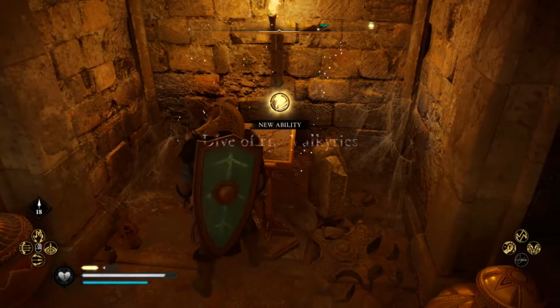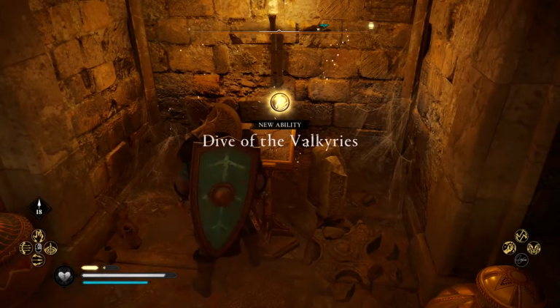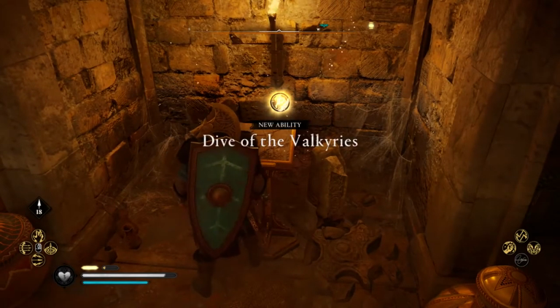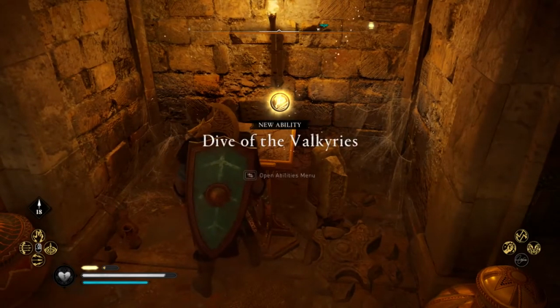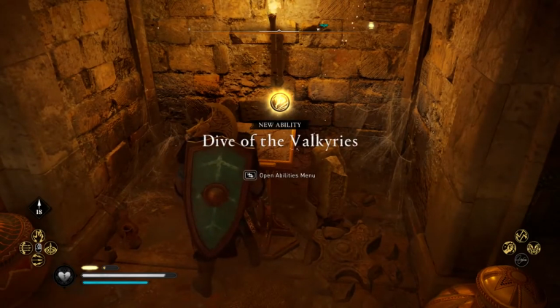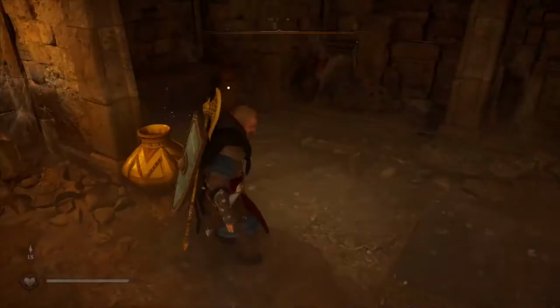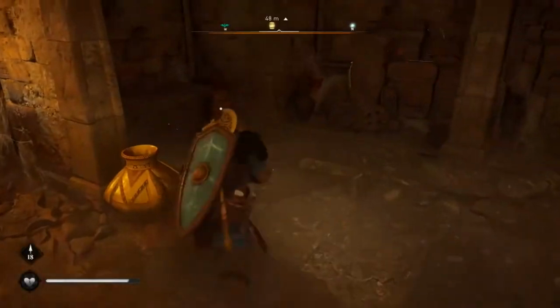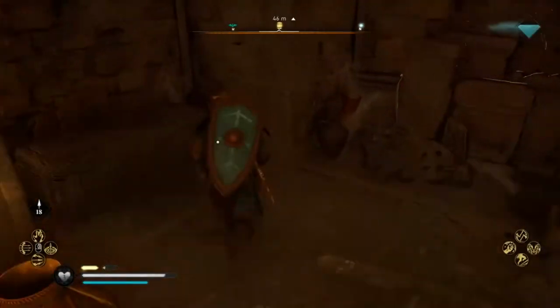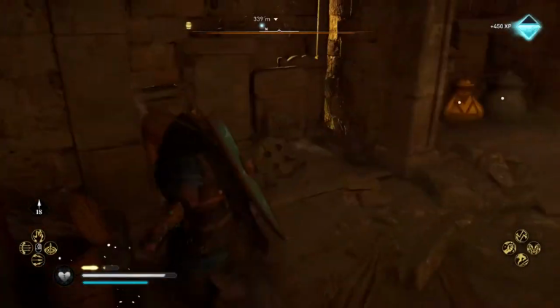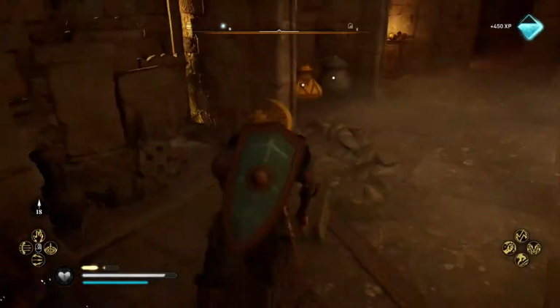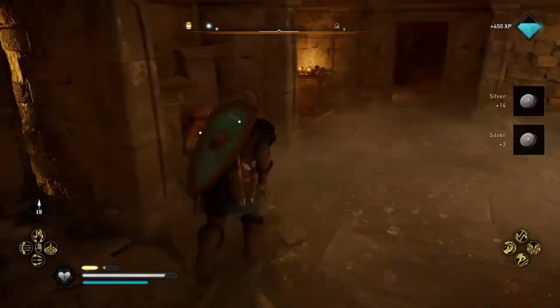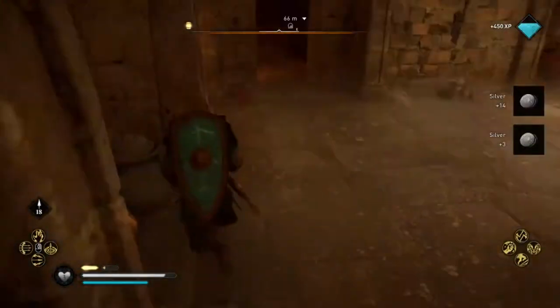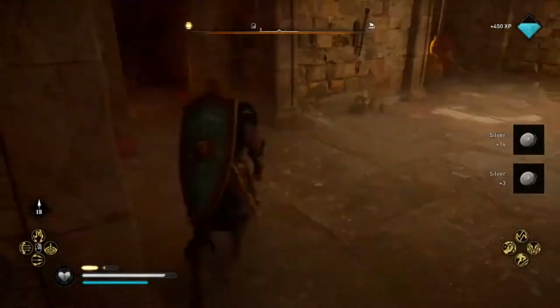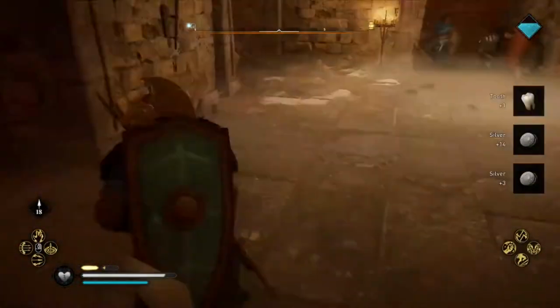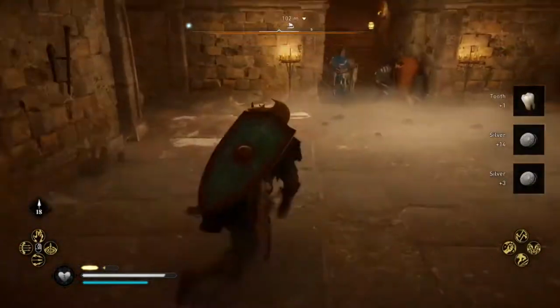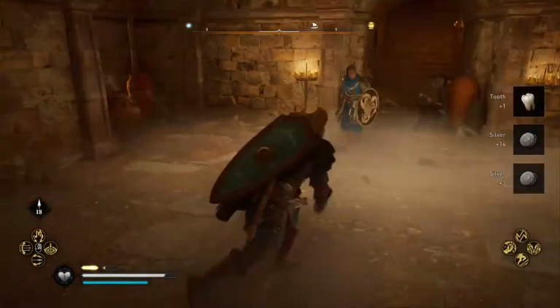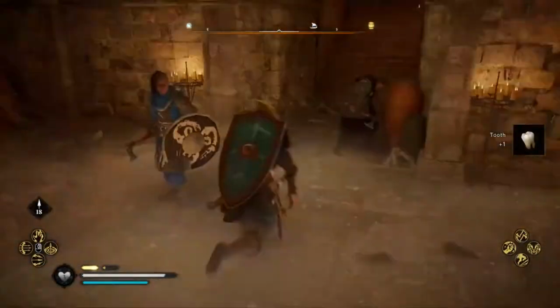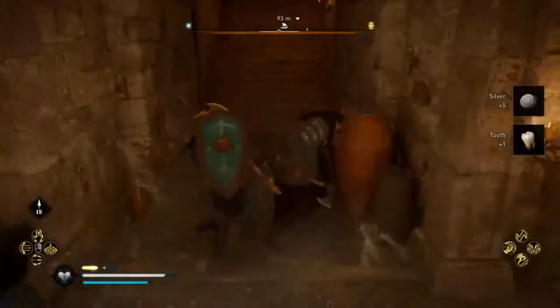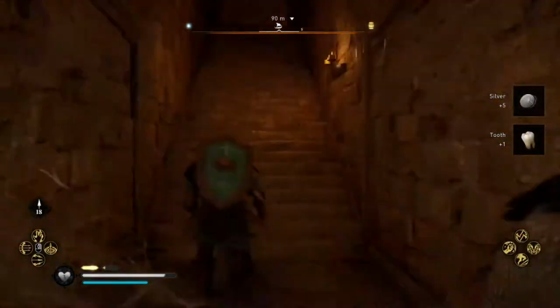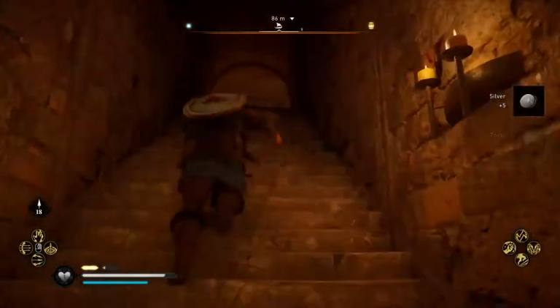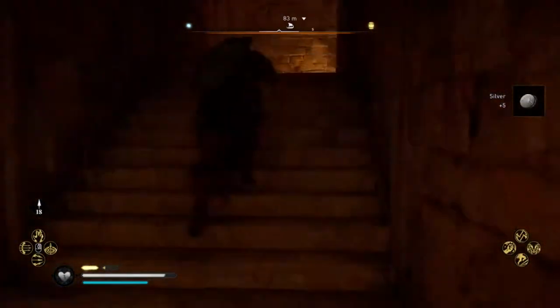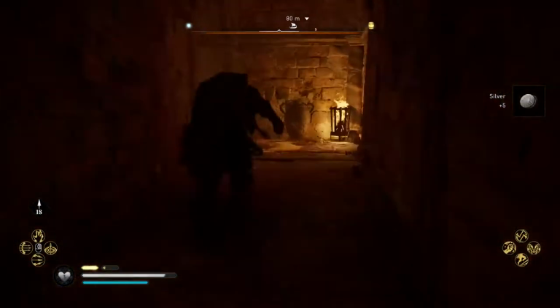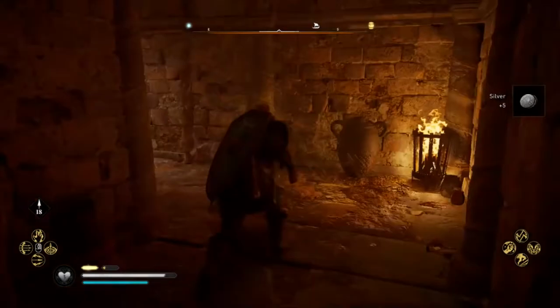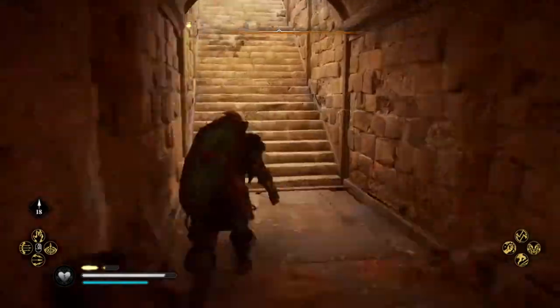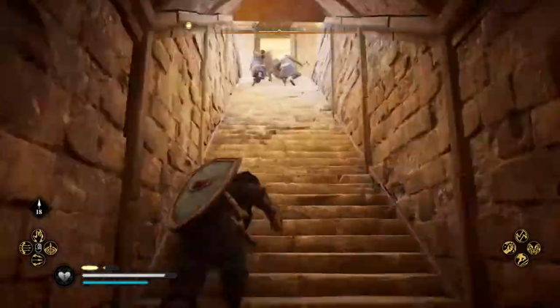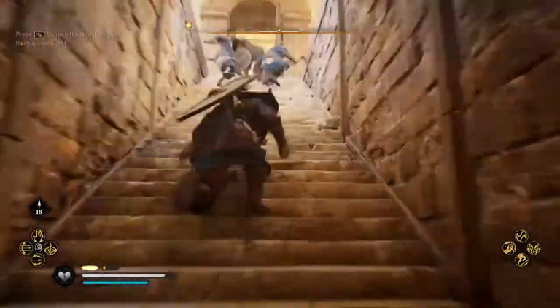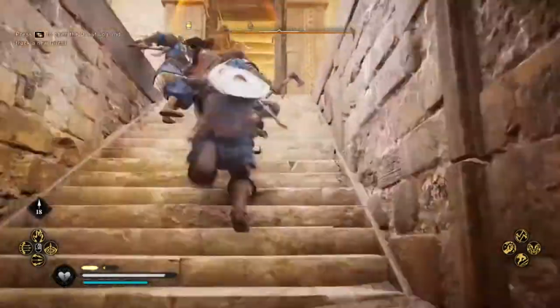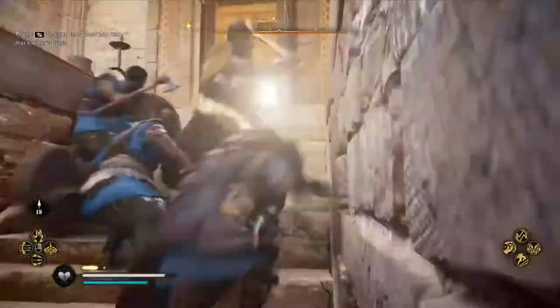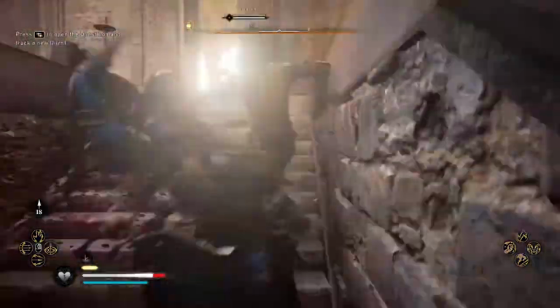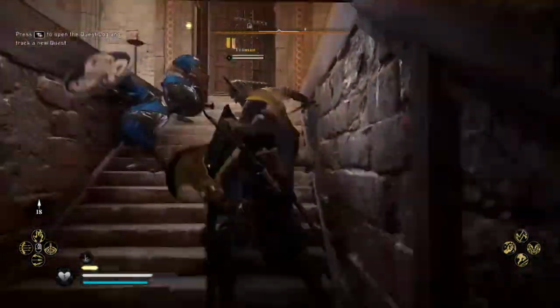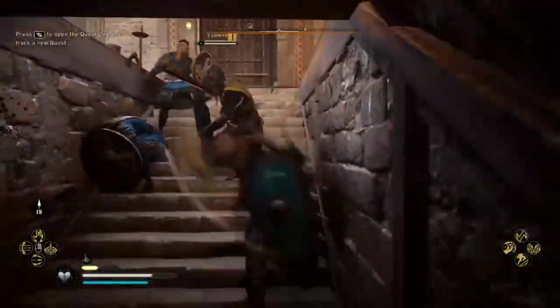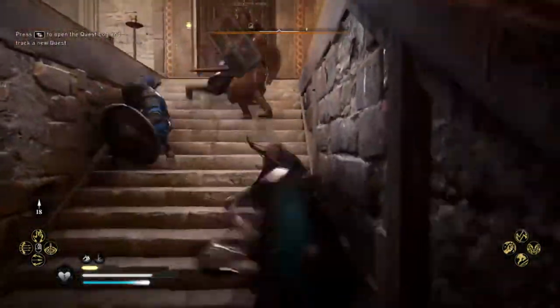Behind the second door you will find the Book of Knowledge that will teach you the Dive of the Valkyrs ability. Then, if you get upstairs on the left you will be able to find the way back to the Monastery.